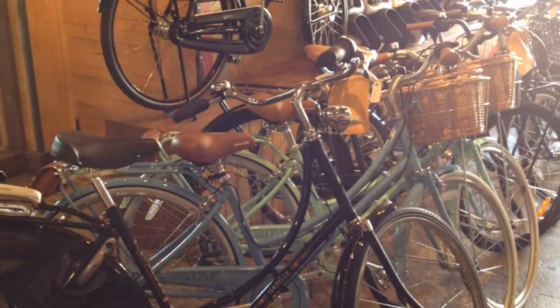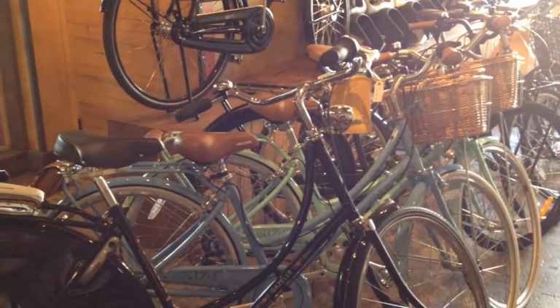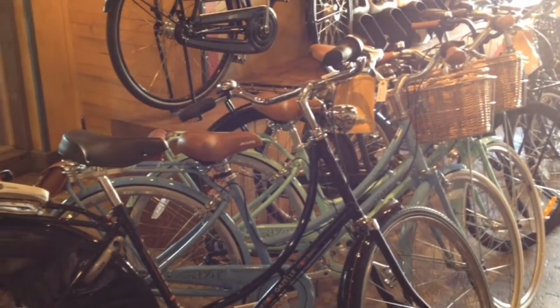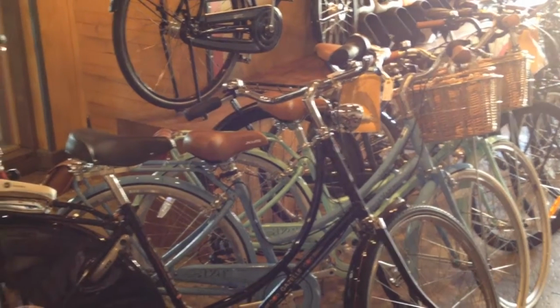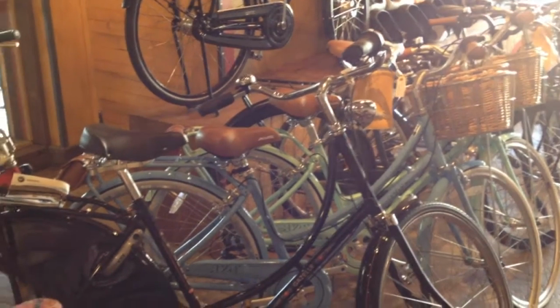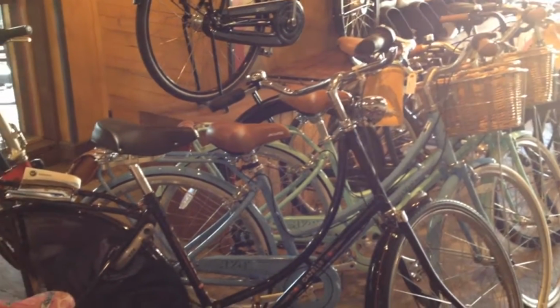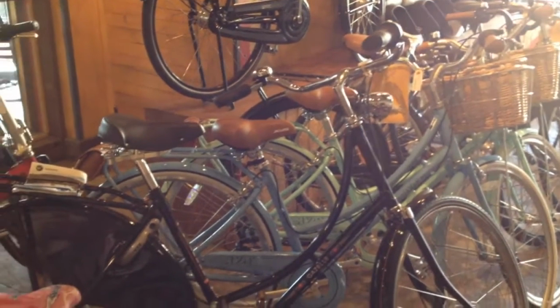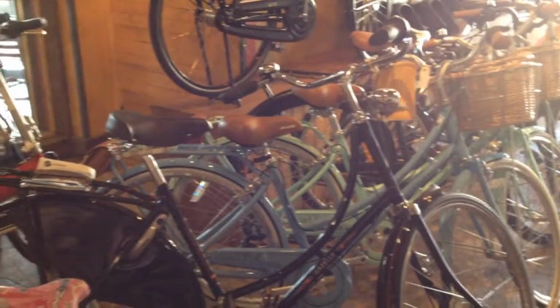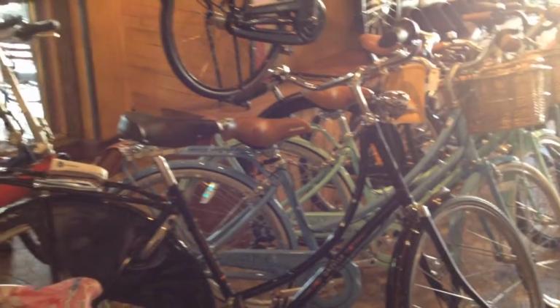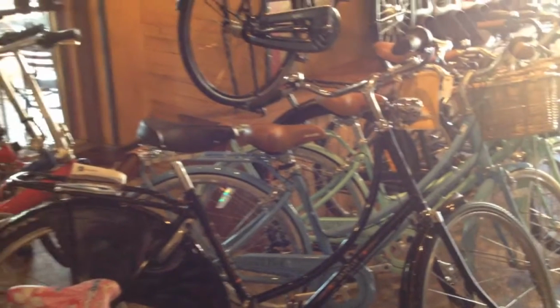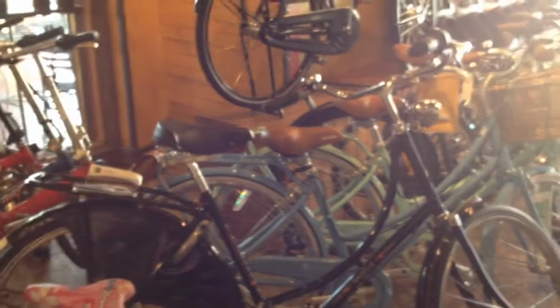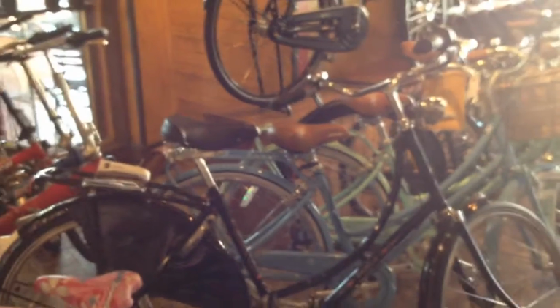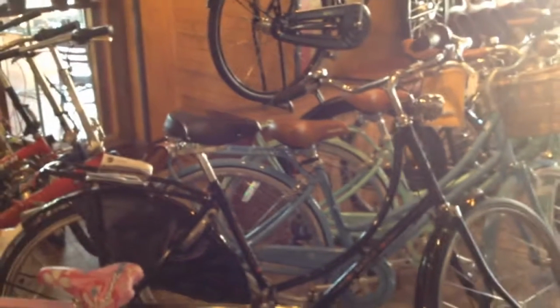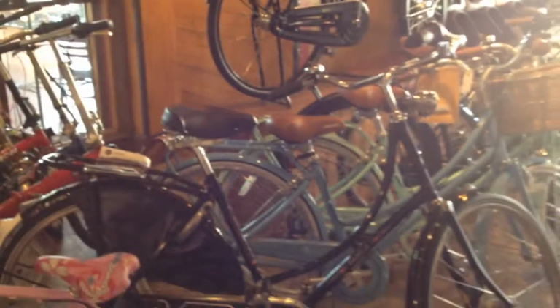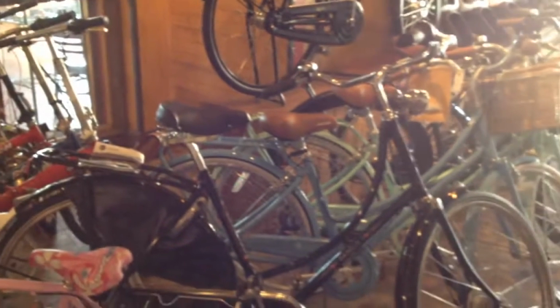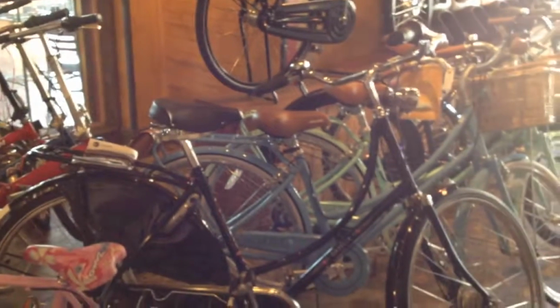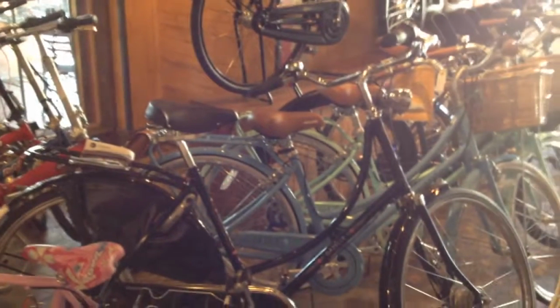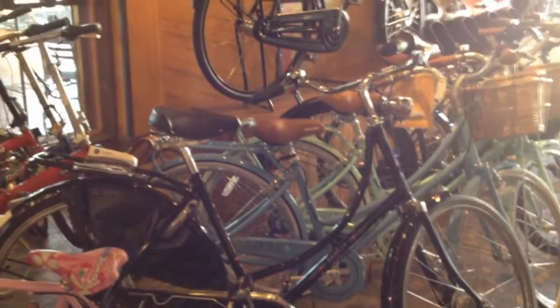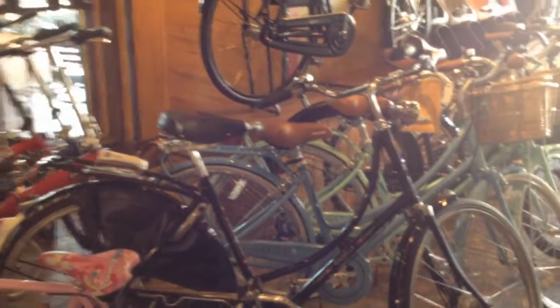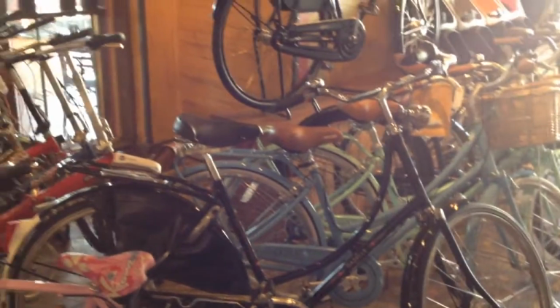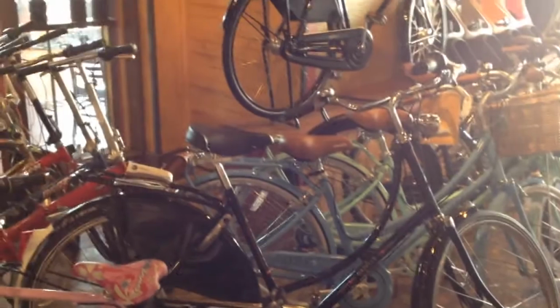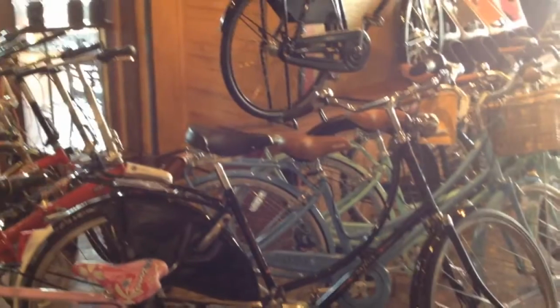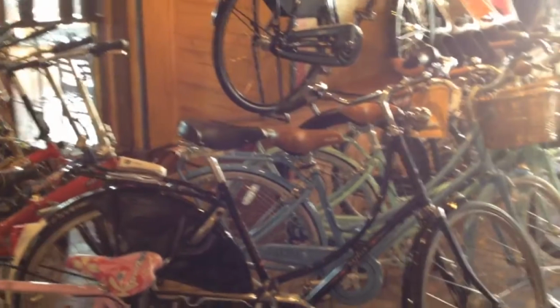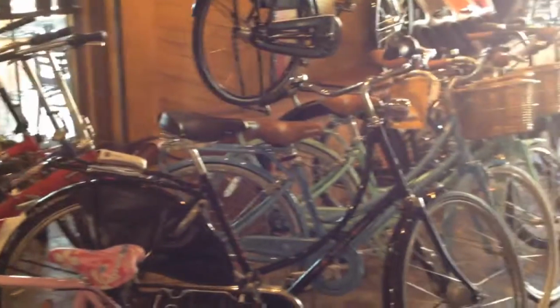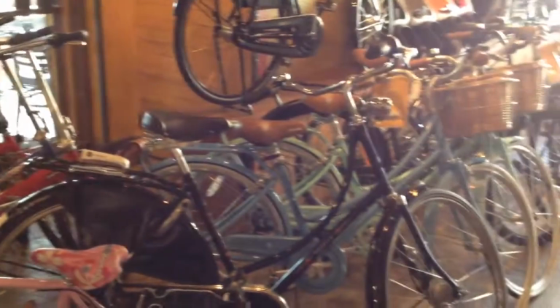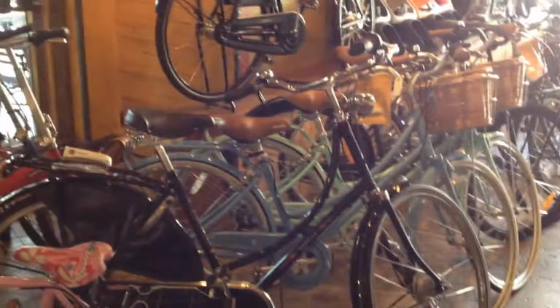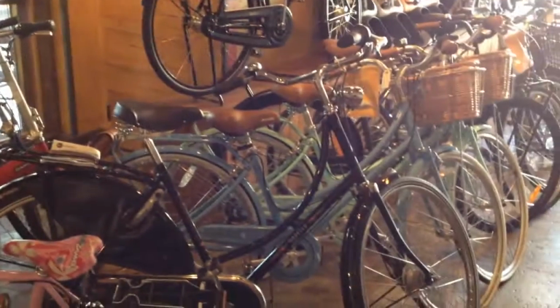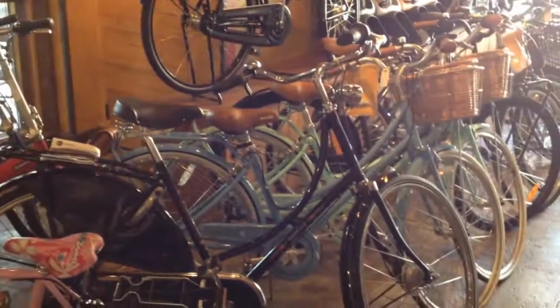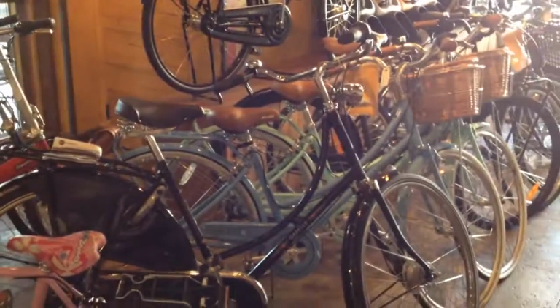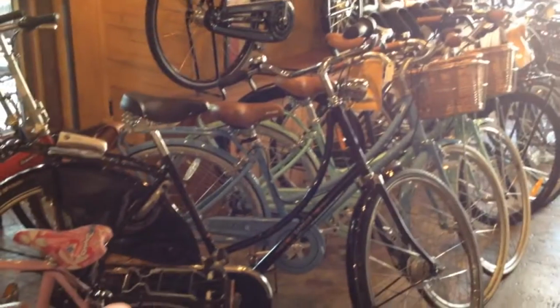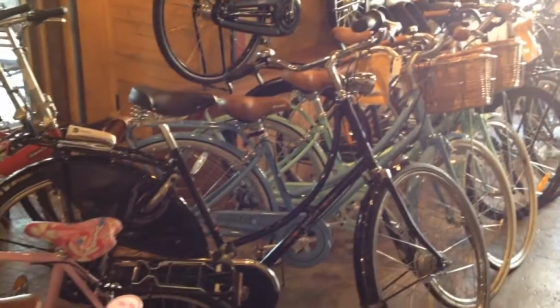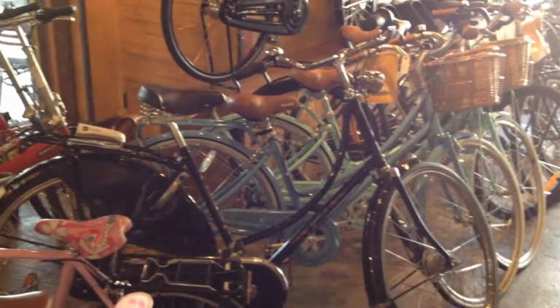Hi everyone, this is Joseph with the Flying Pigeon Bike Shop. I want to take you through the shop to show you what I've got in stock this week.